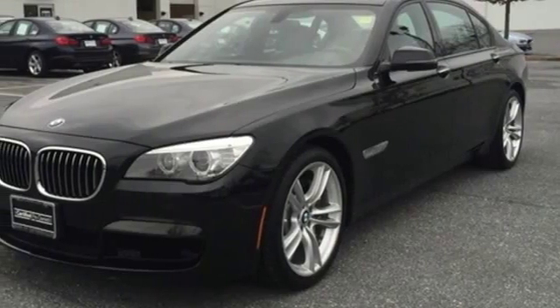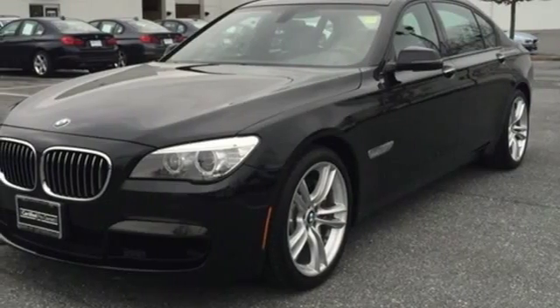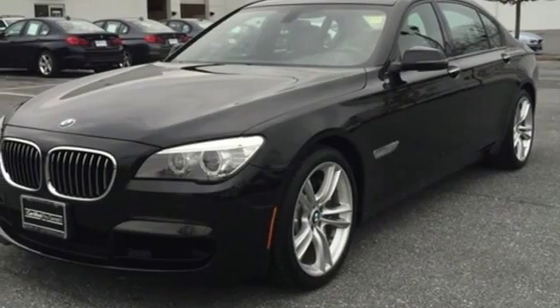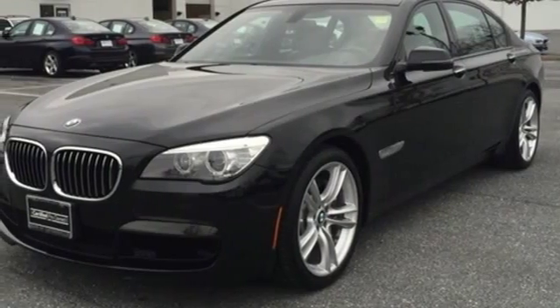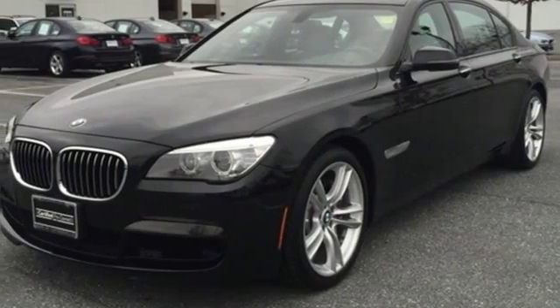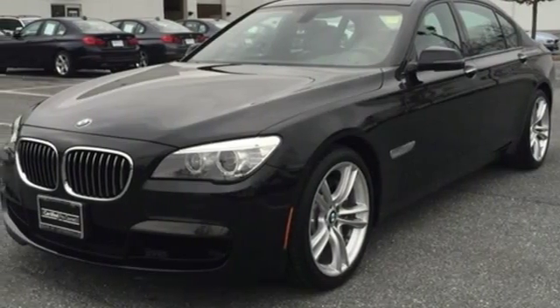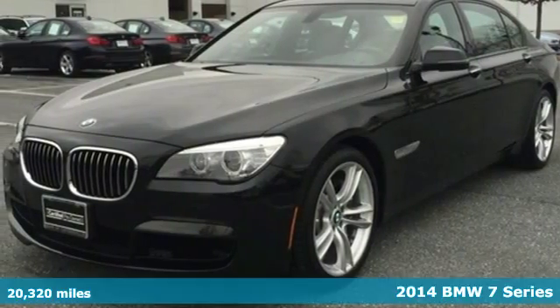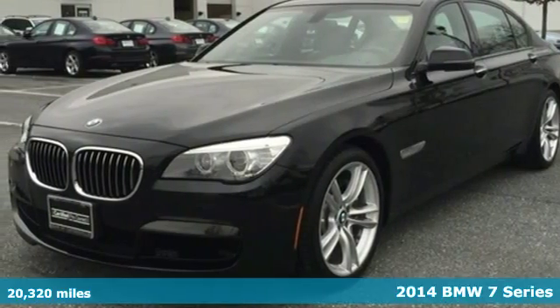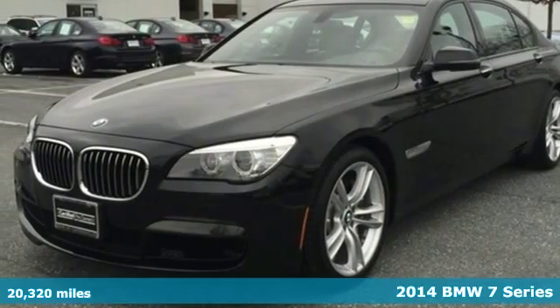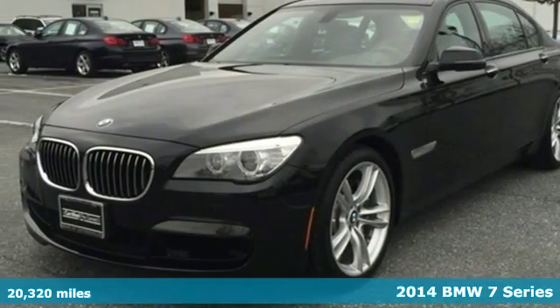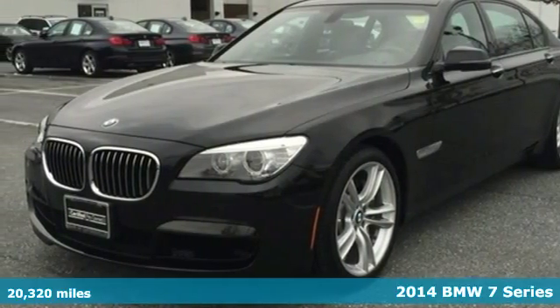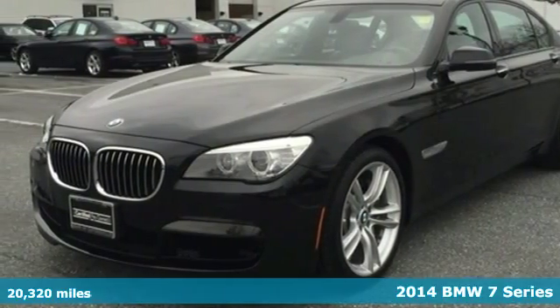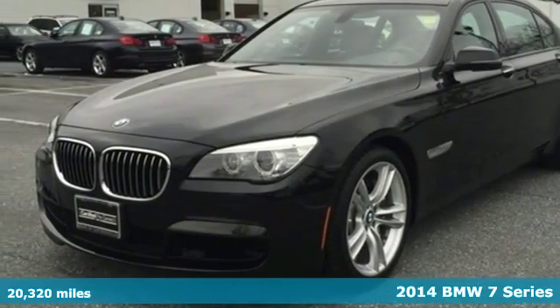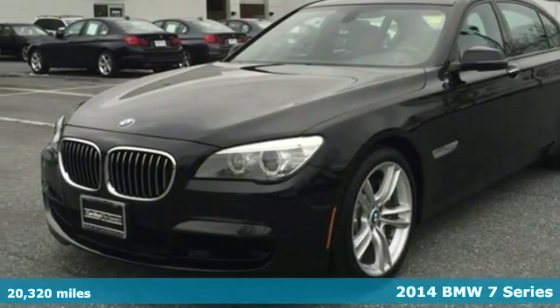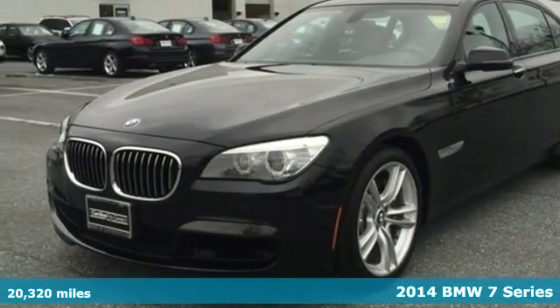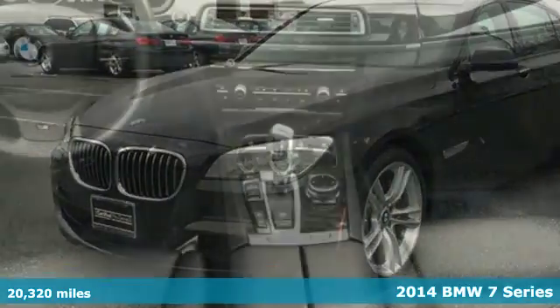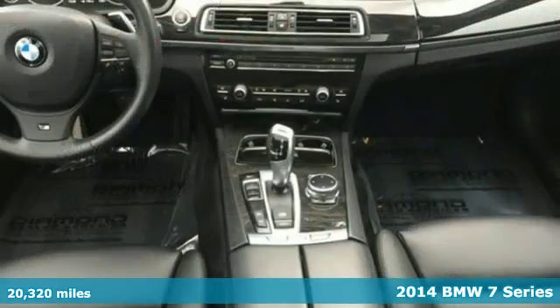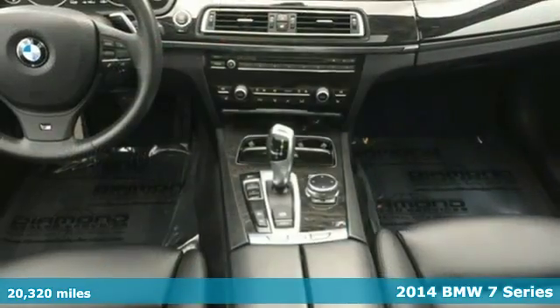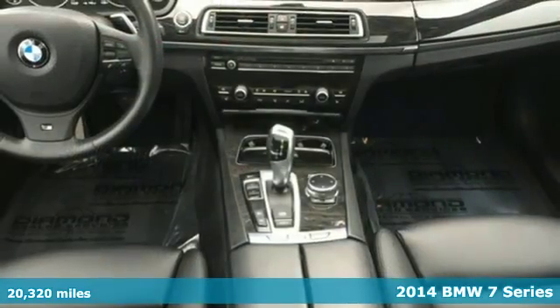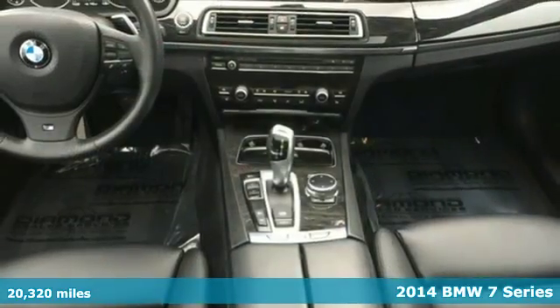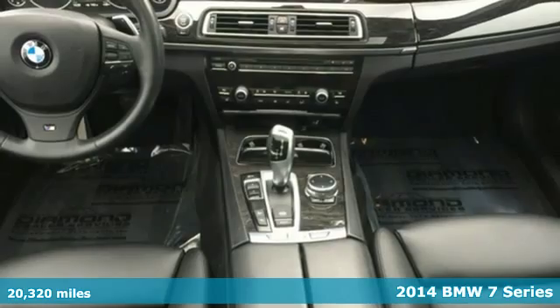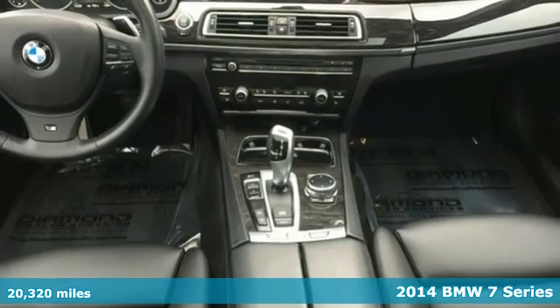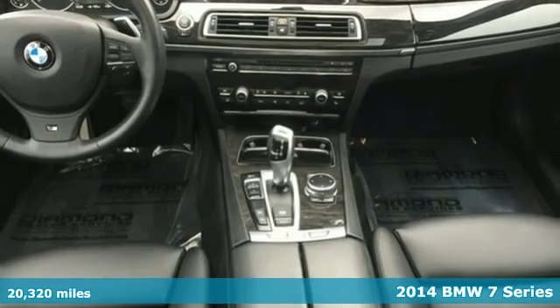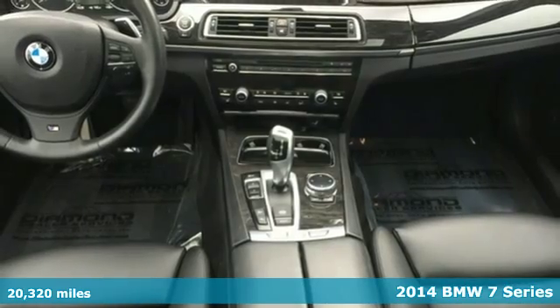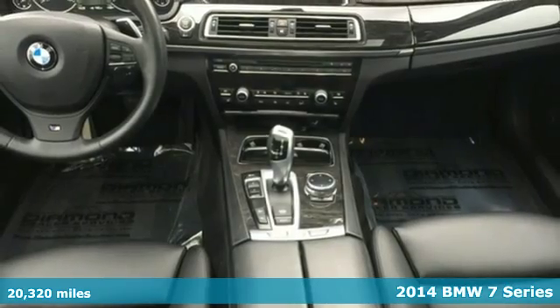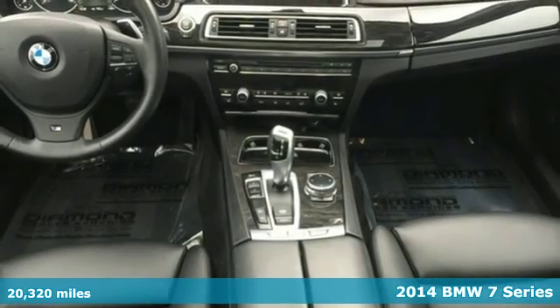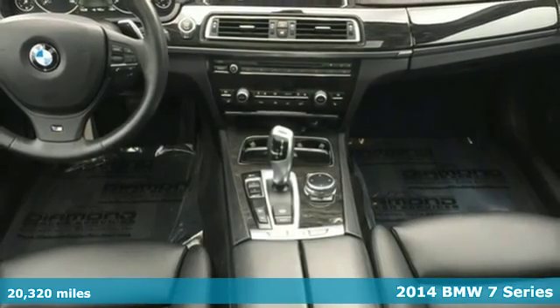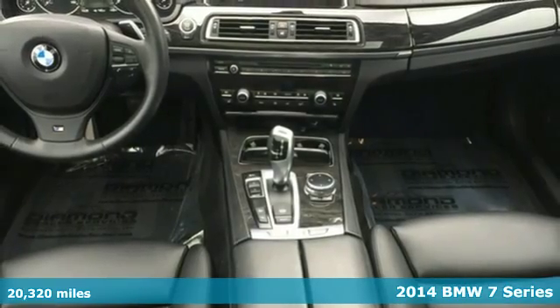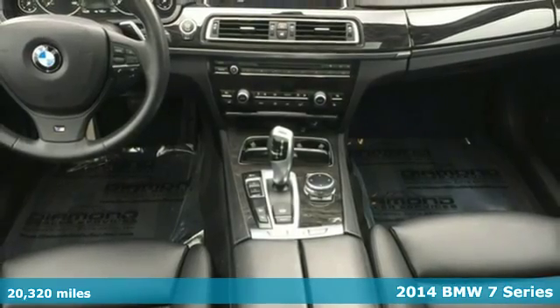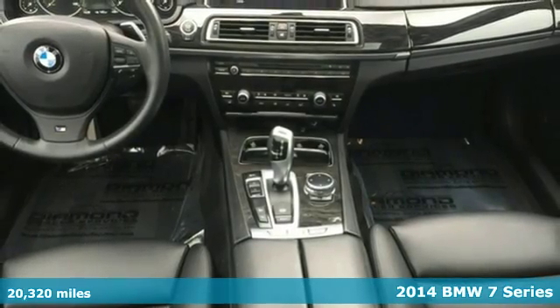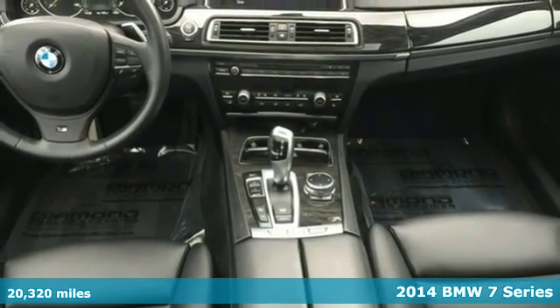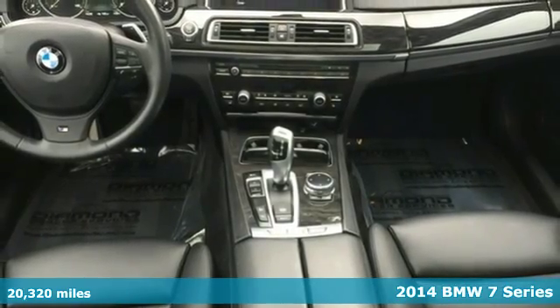It's a 2014 BMW 7 Series. This is one of the most dynamic luxury class vehicles in the world.